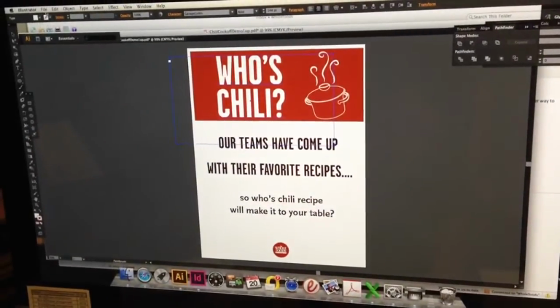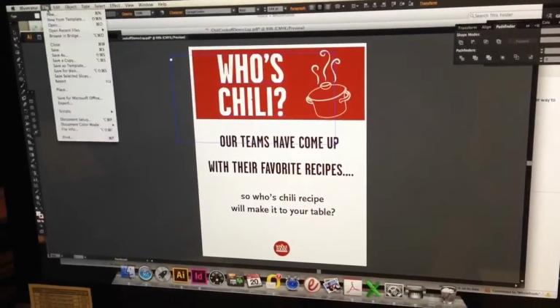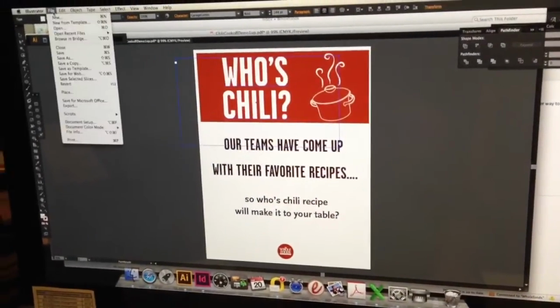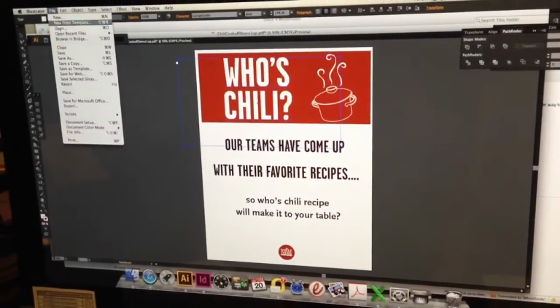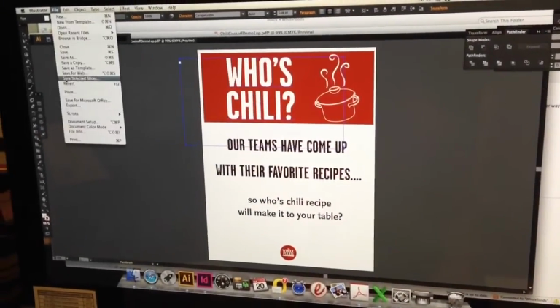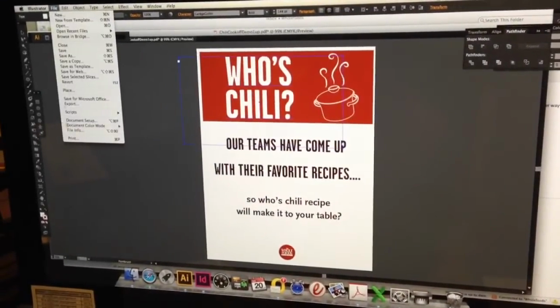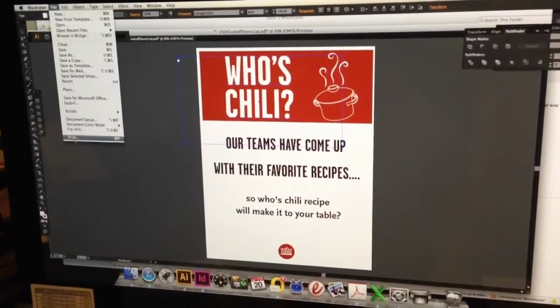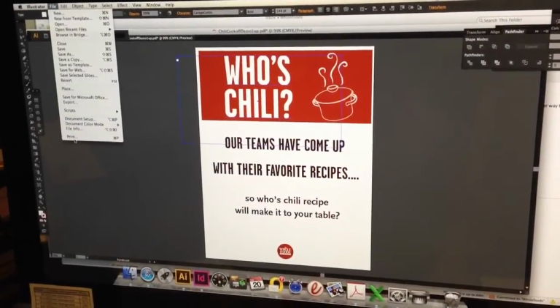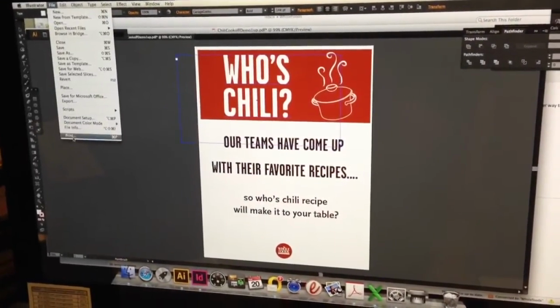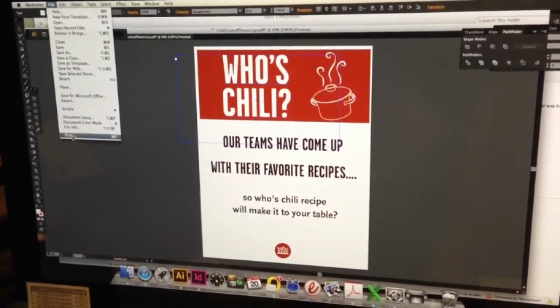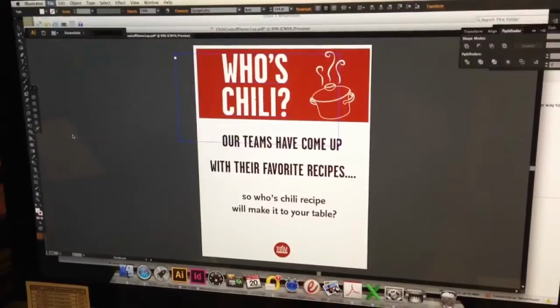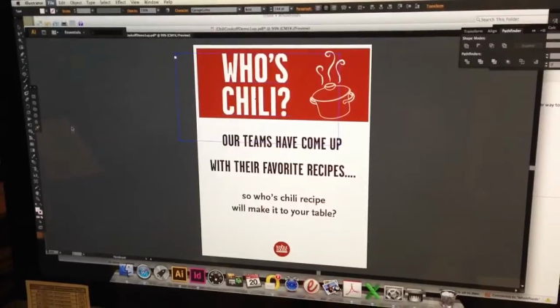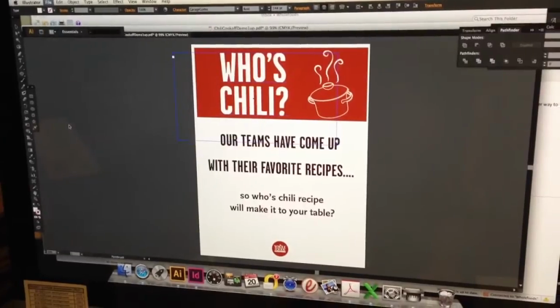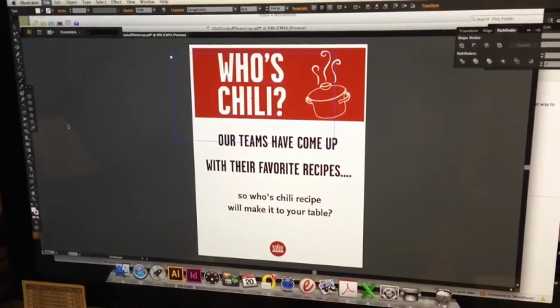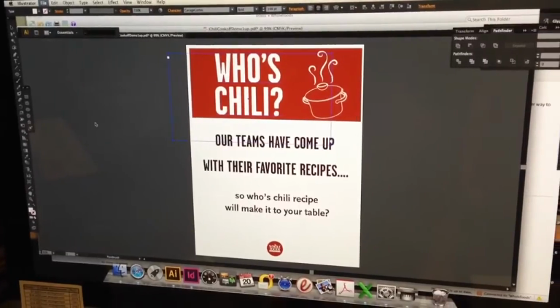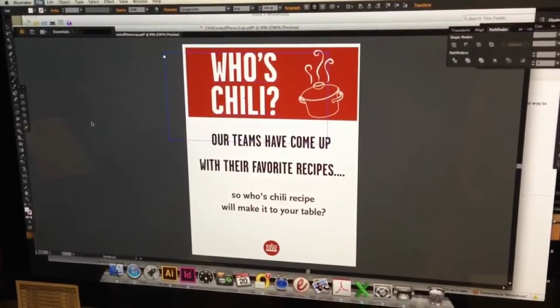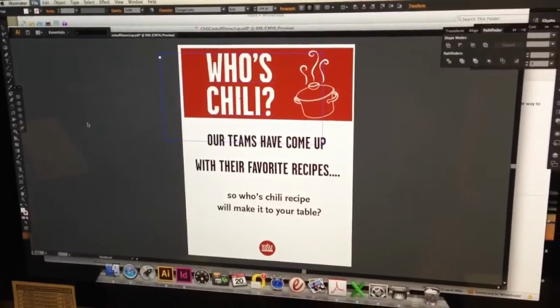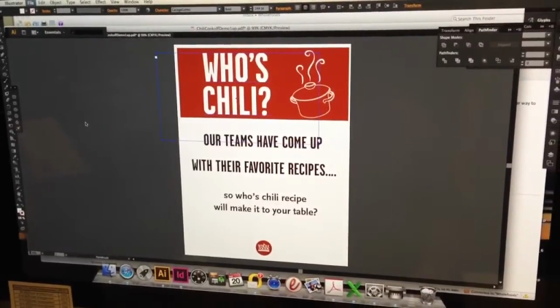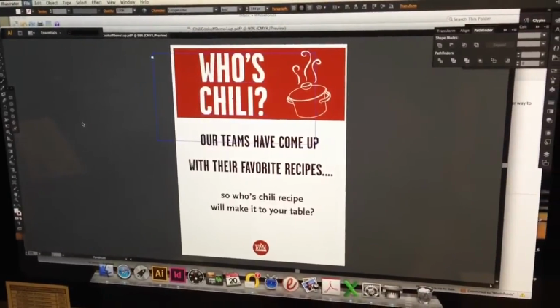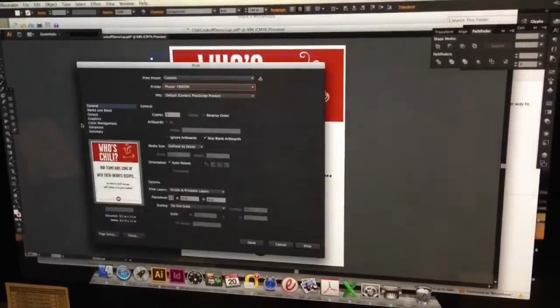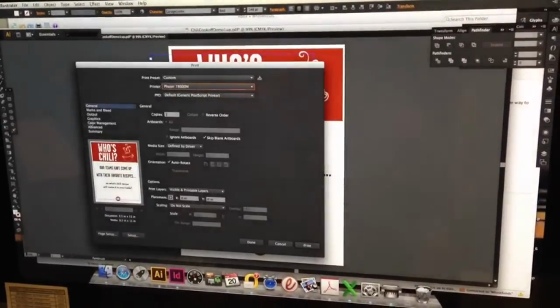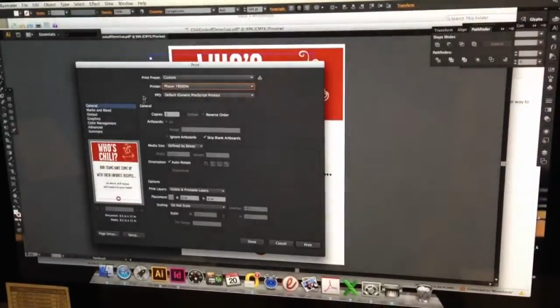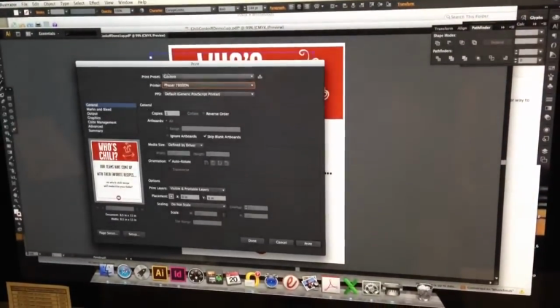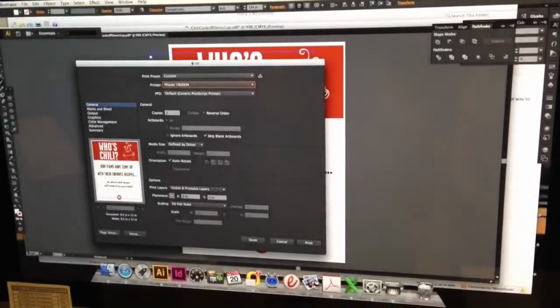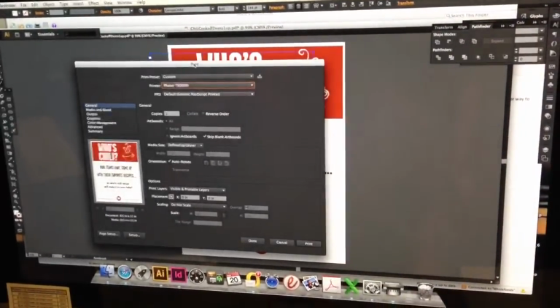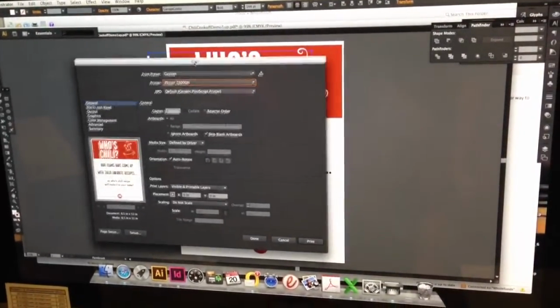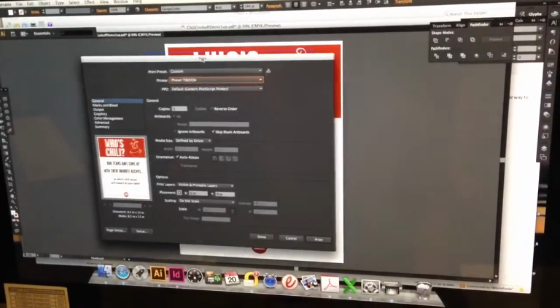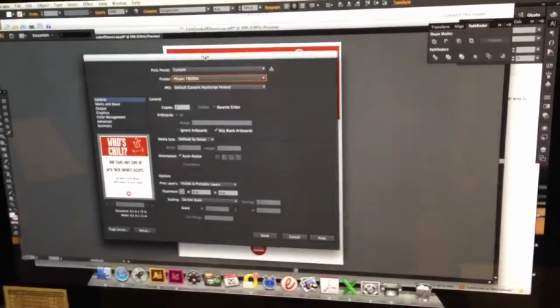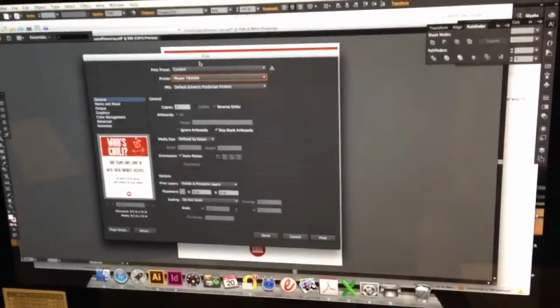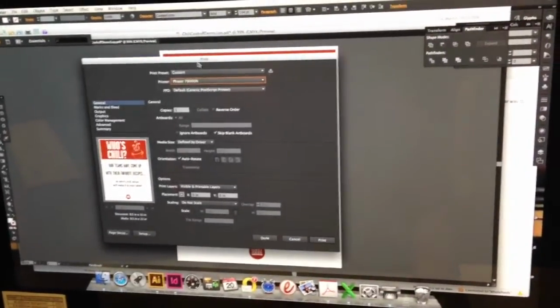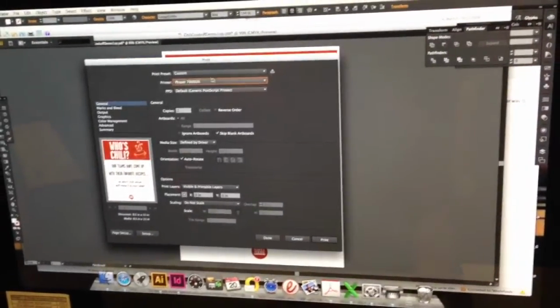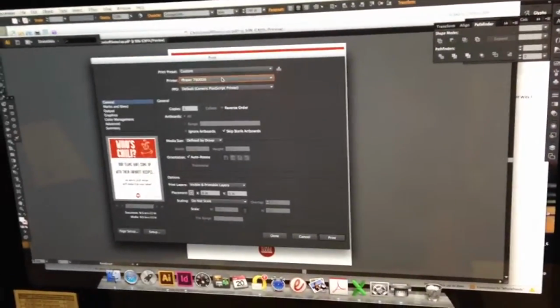Go to the file menu, print. This will bring up your print dialog box.